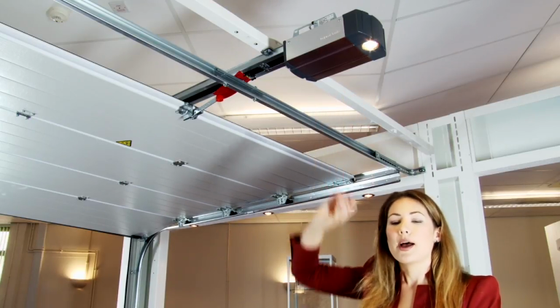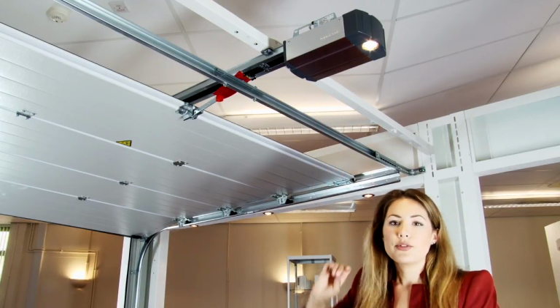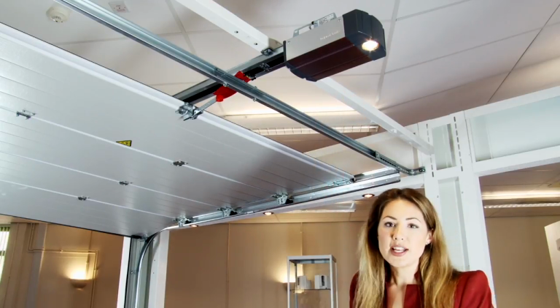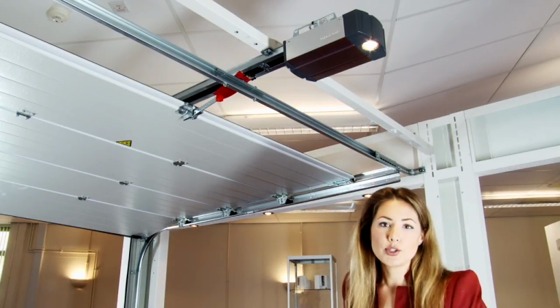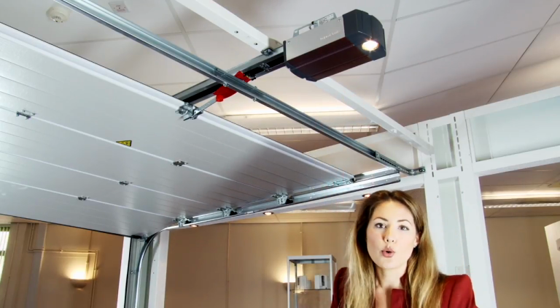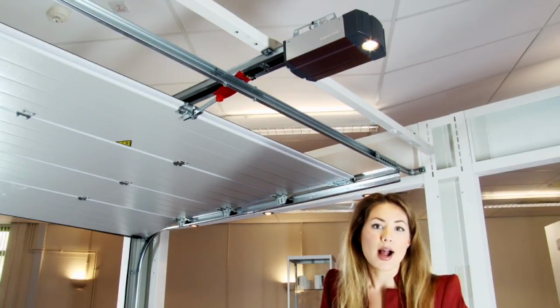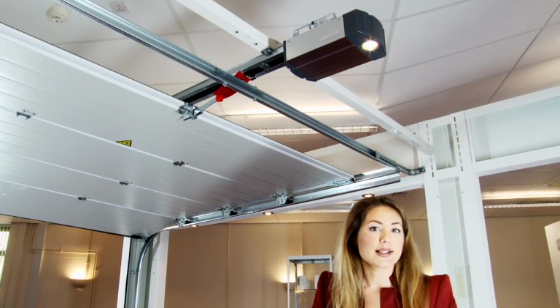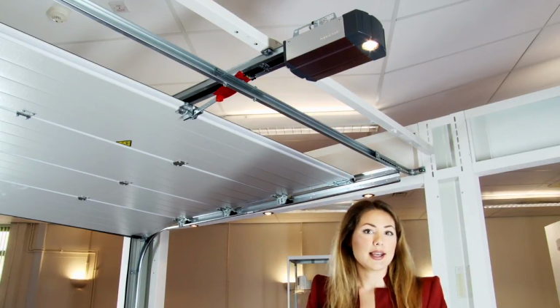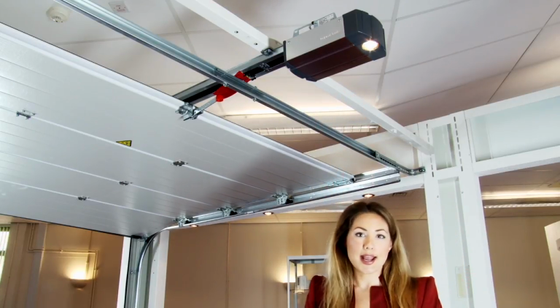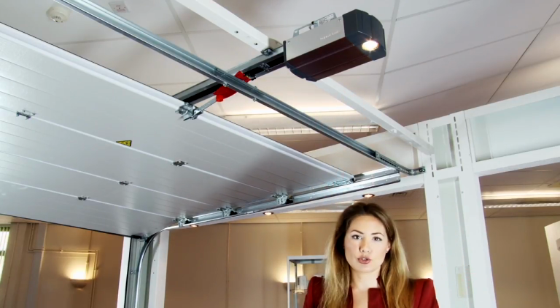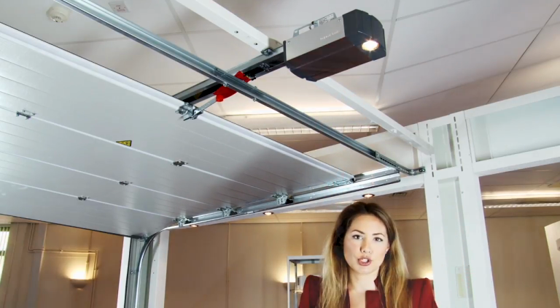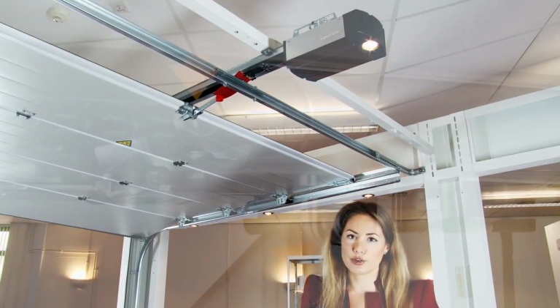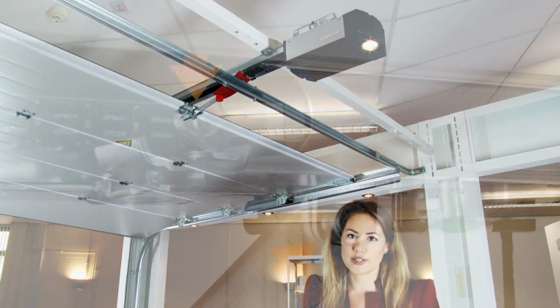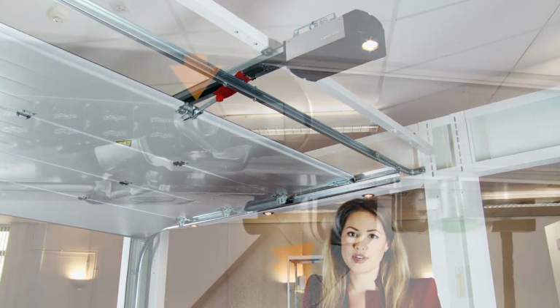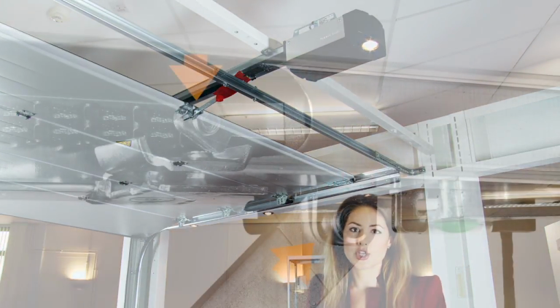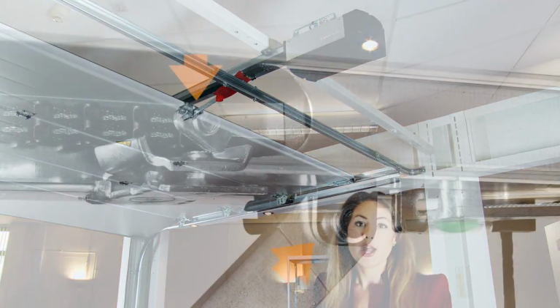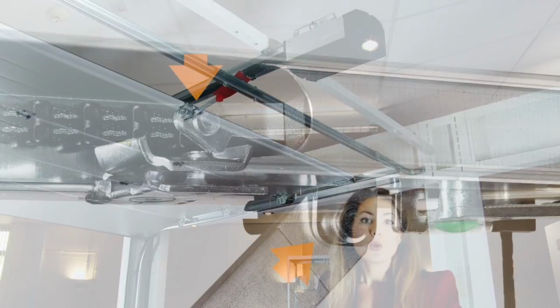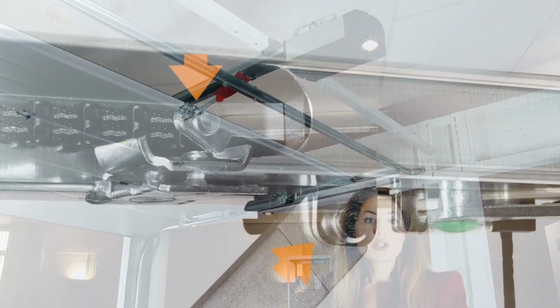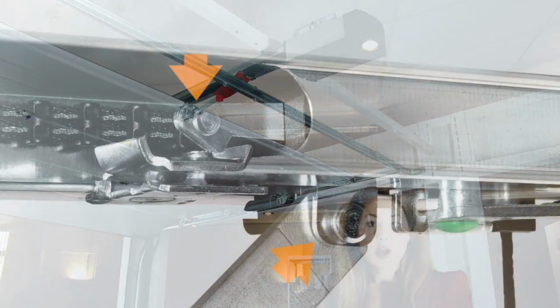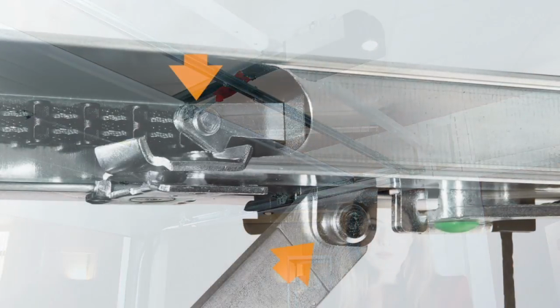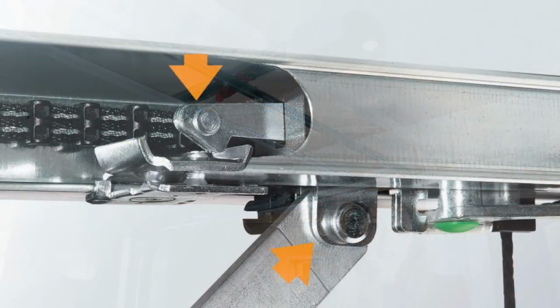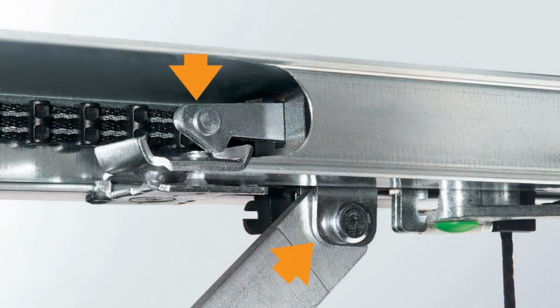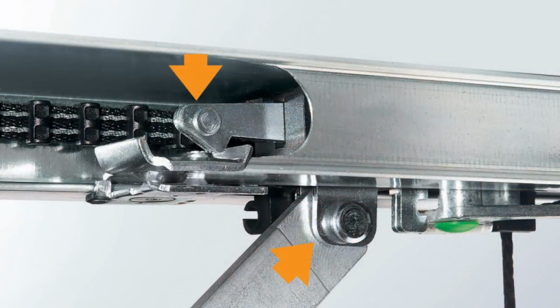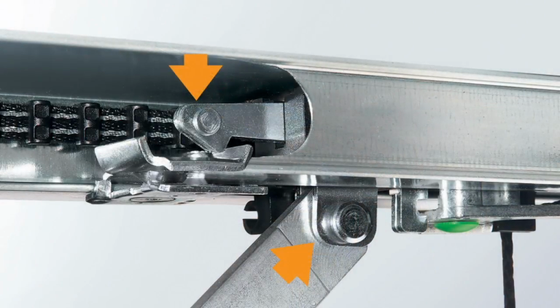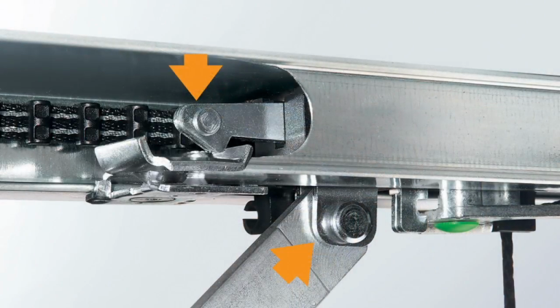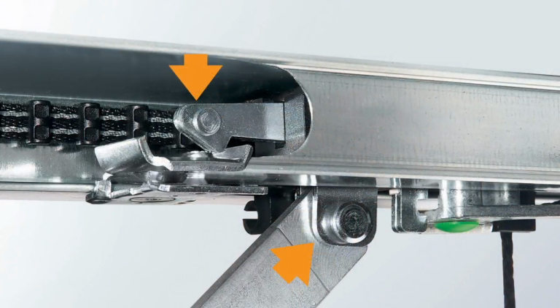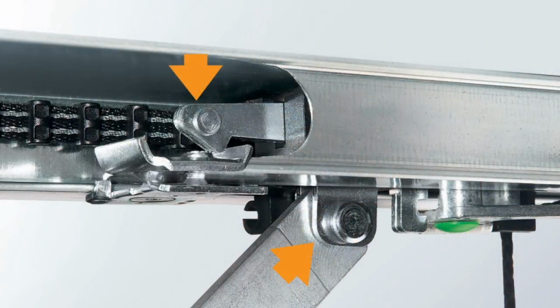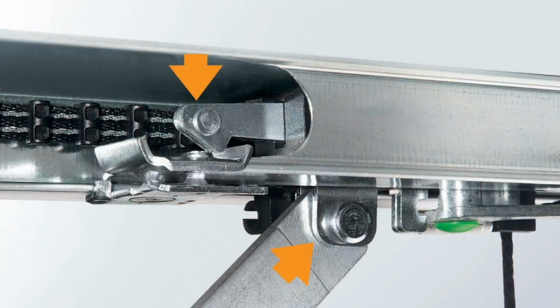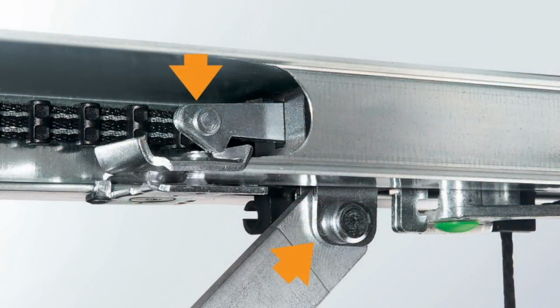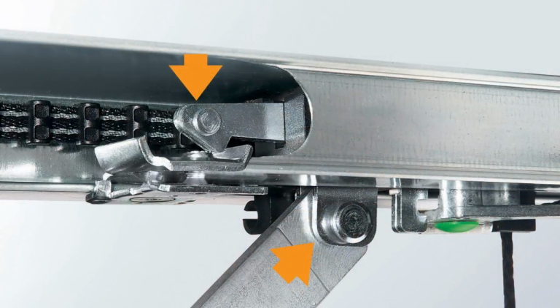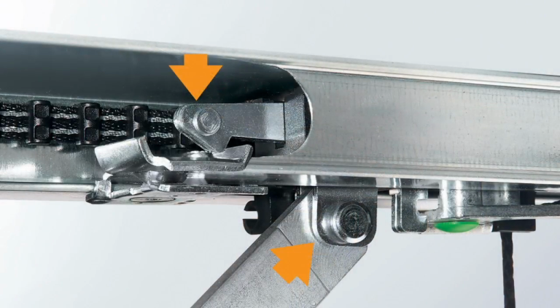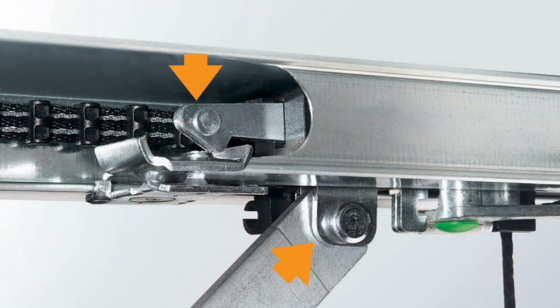This door has an extra security feature, which comes in the shape of a mechanical lock.